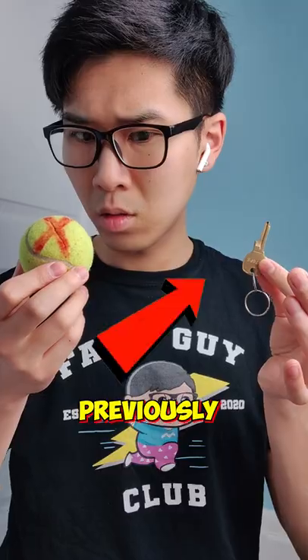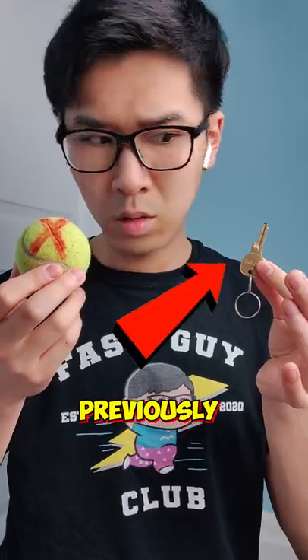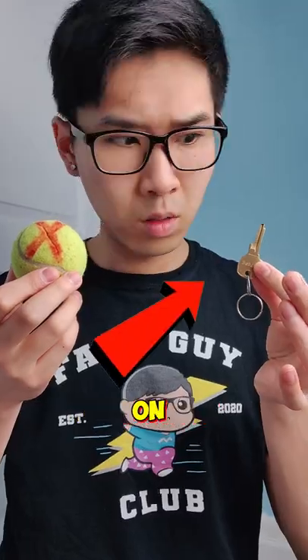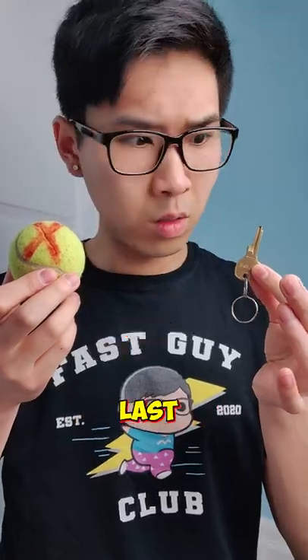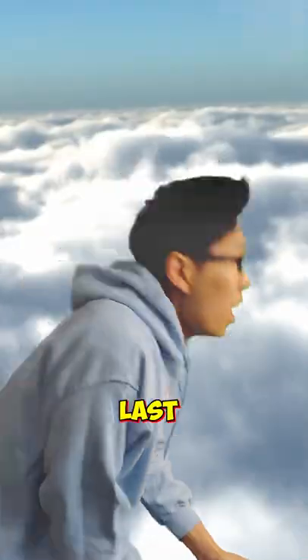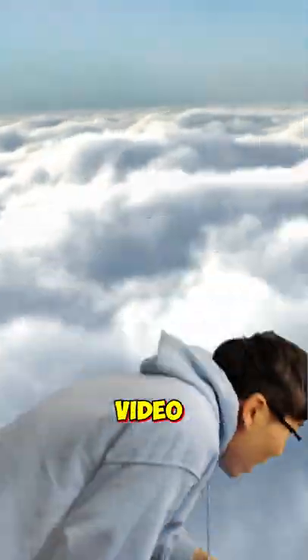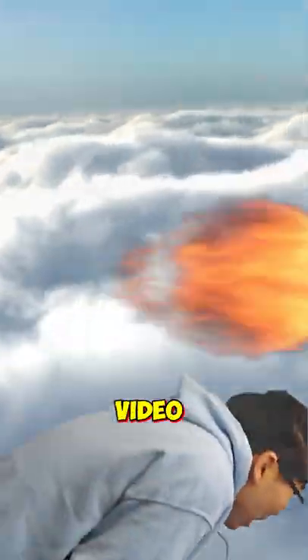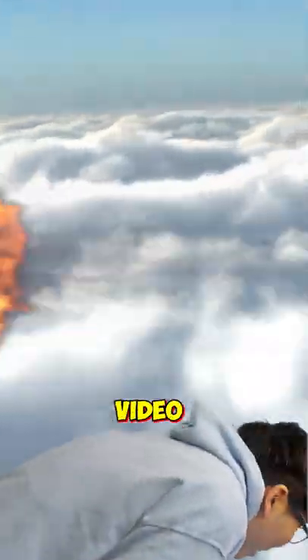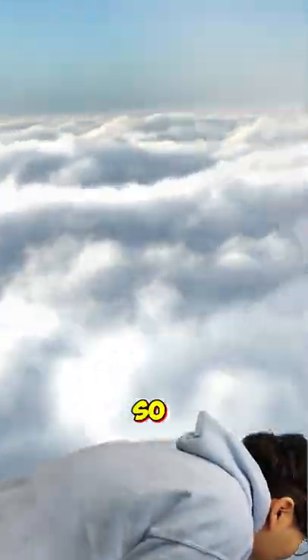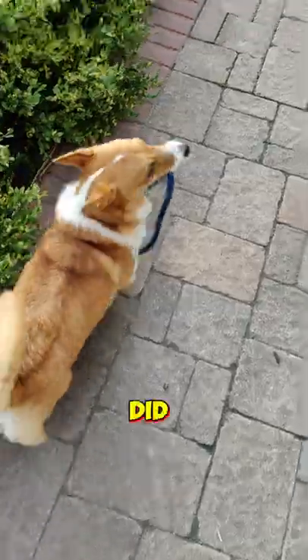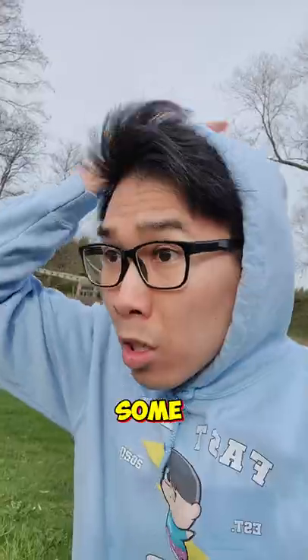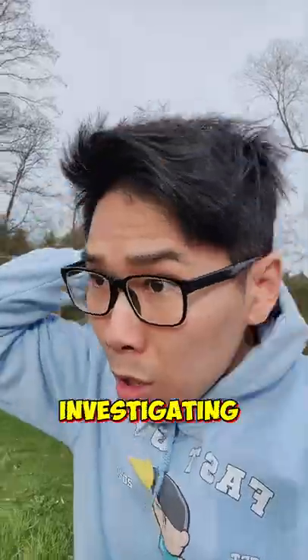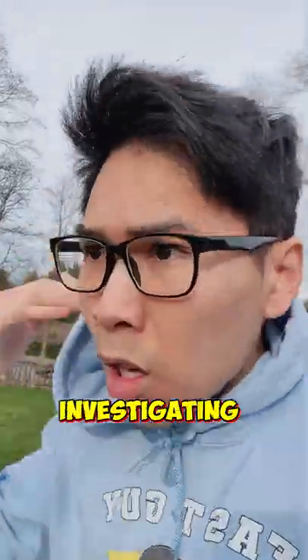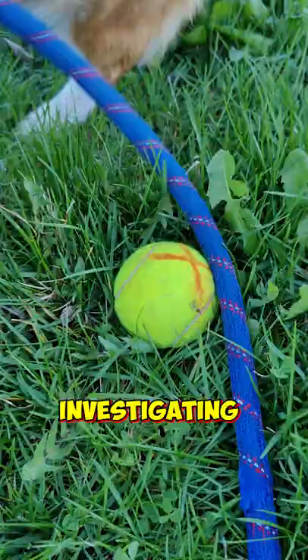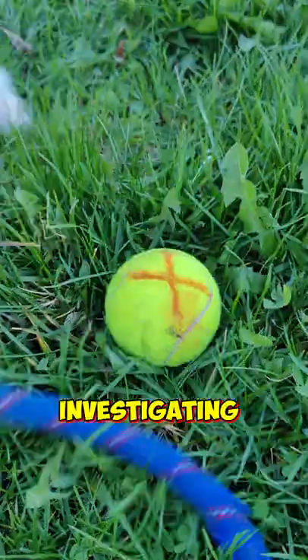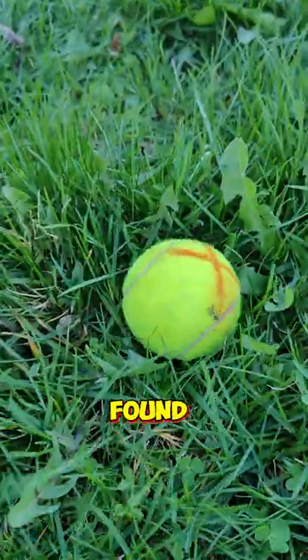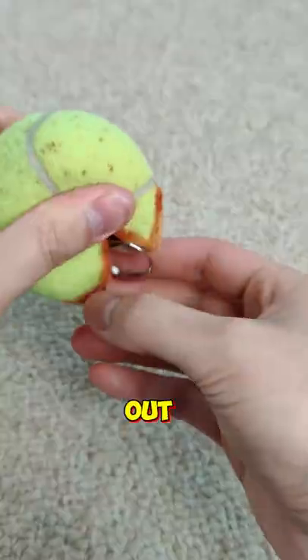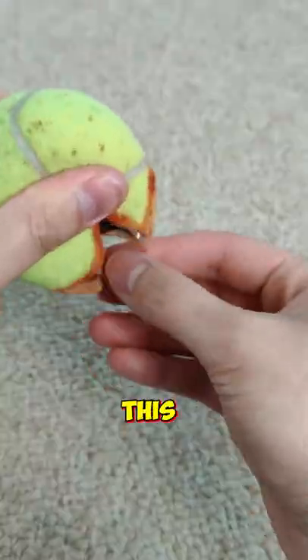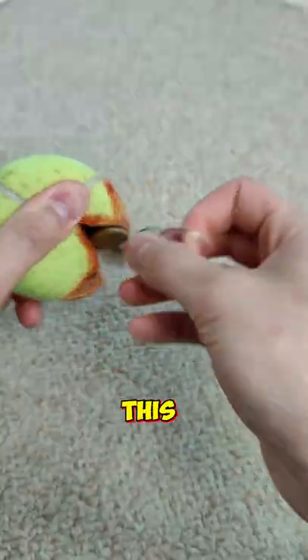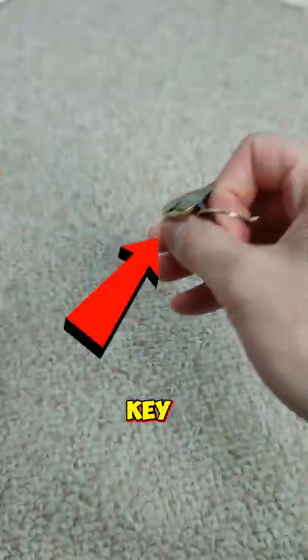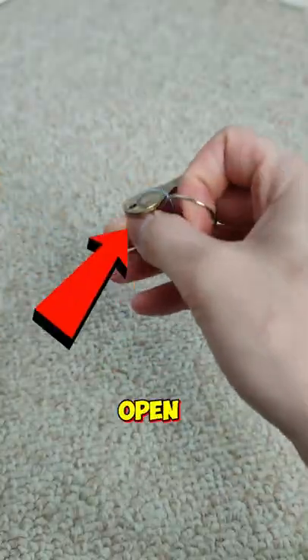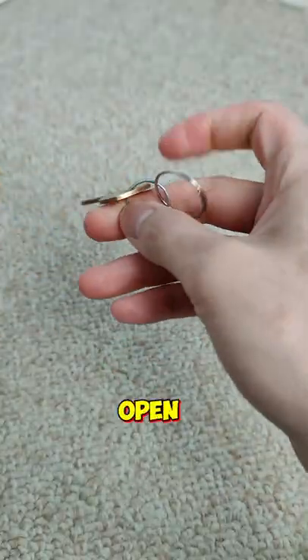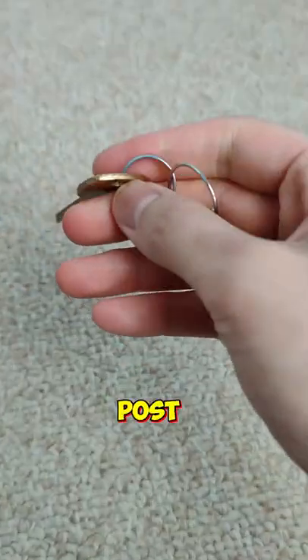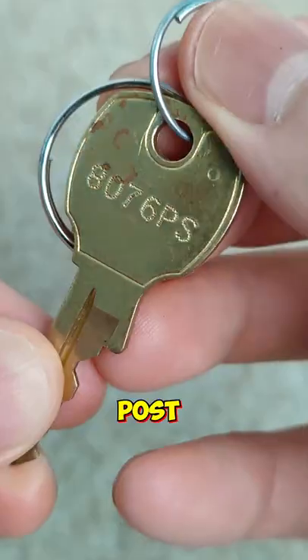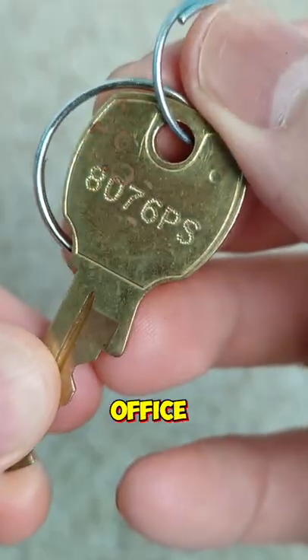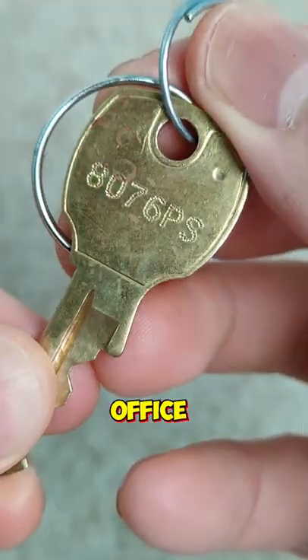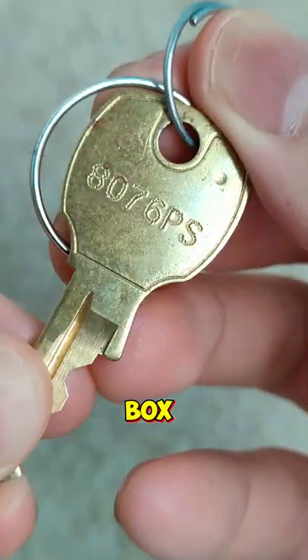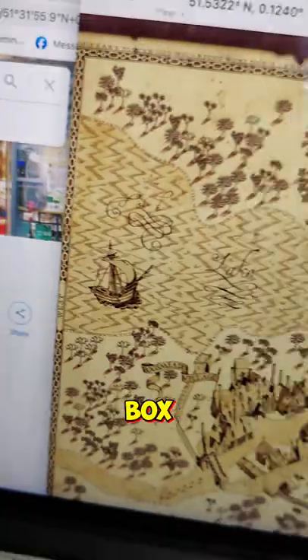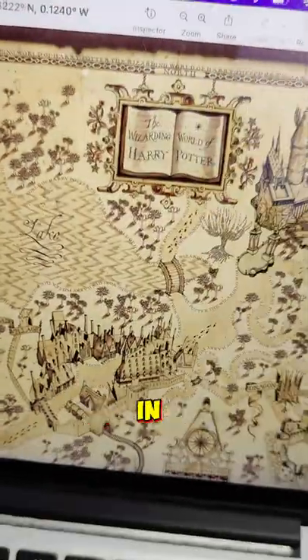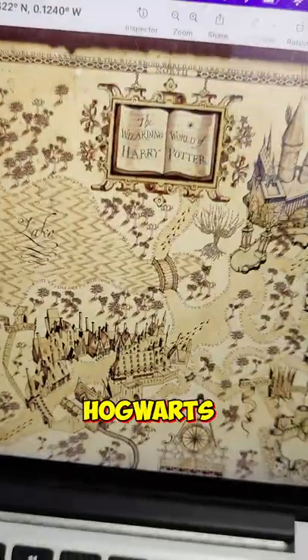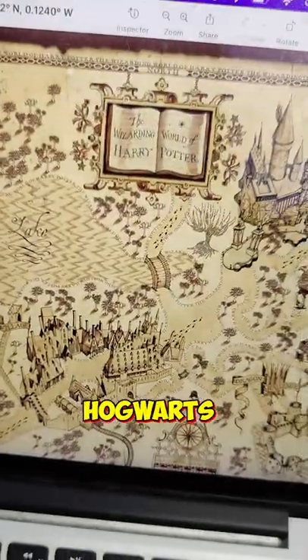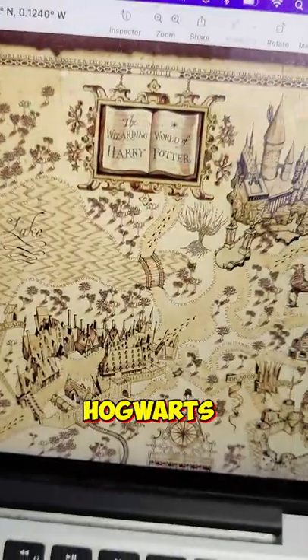Previously in my last video, I did some investigating and found out this key opens a post office box in Hogwarts.